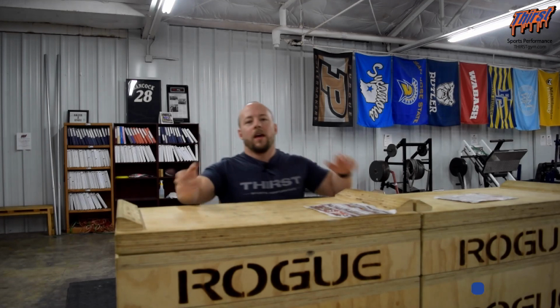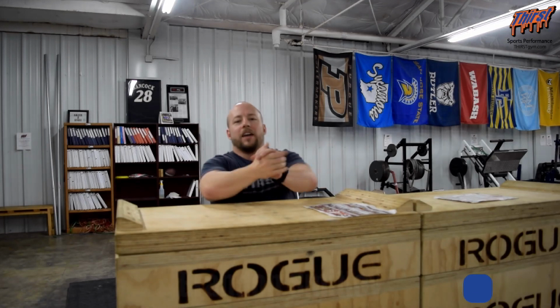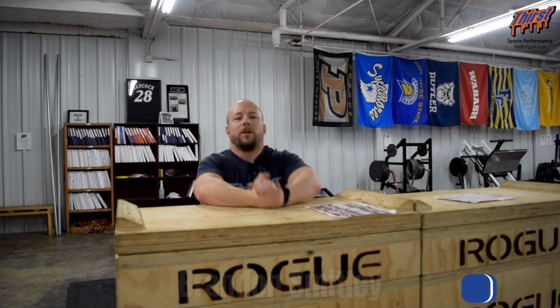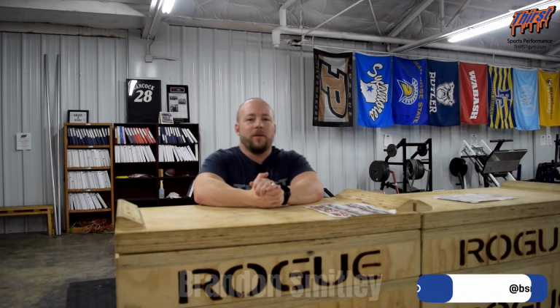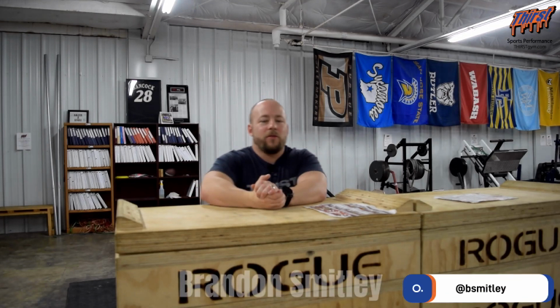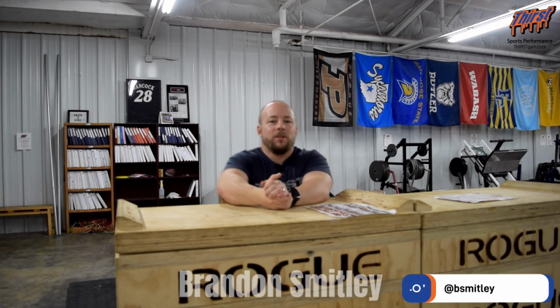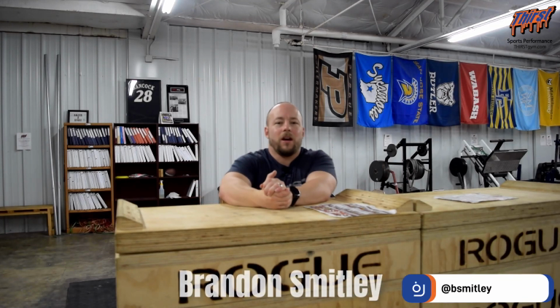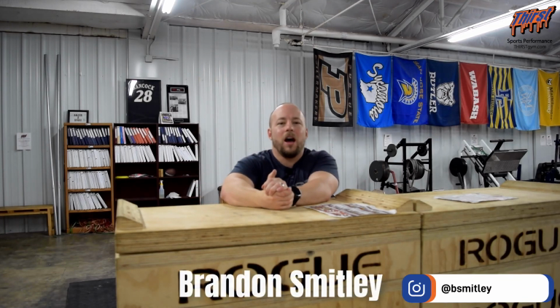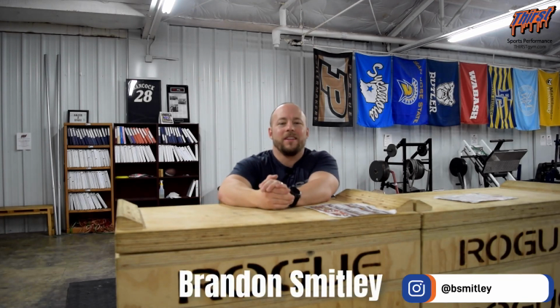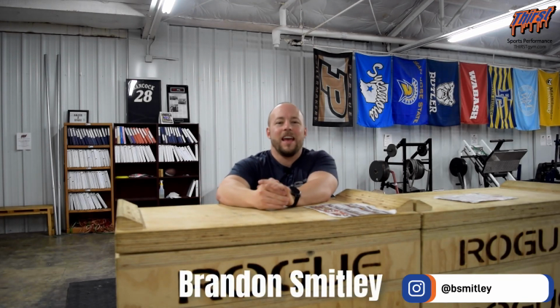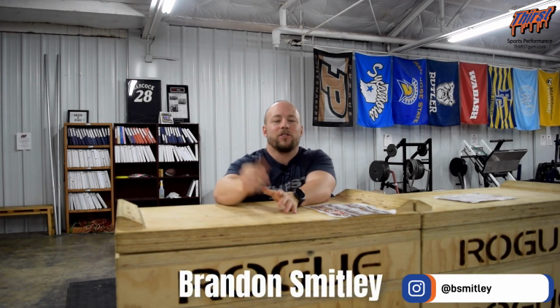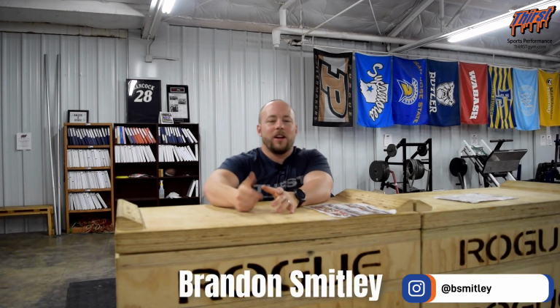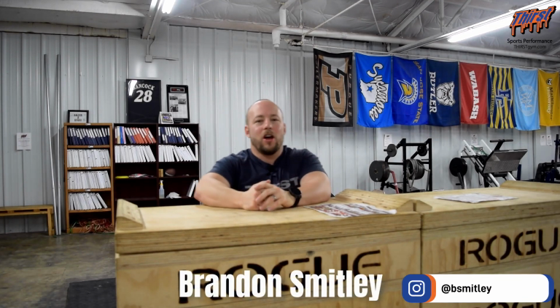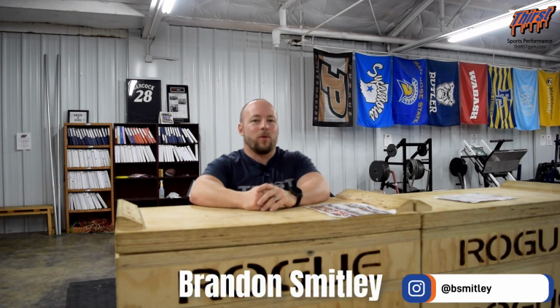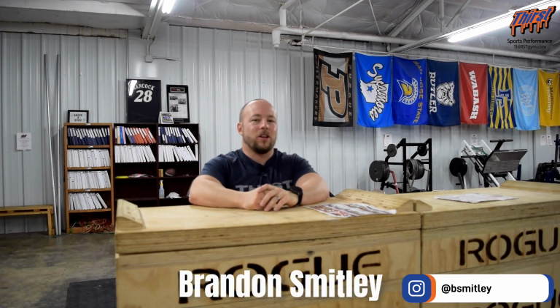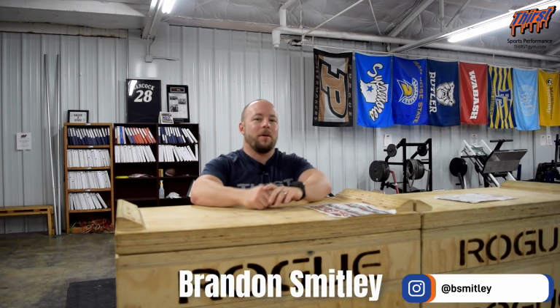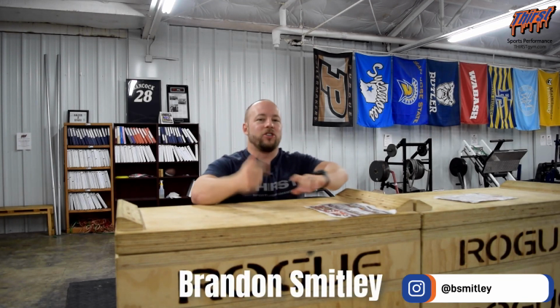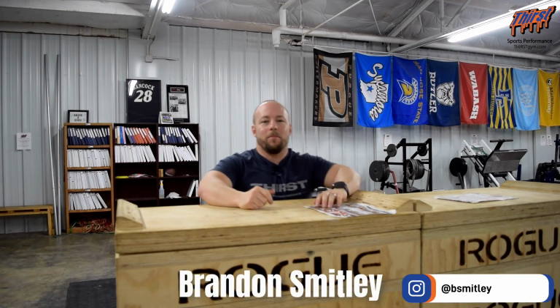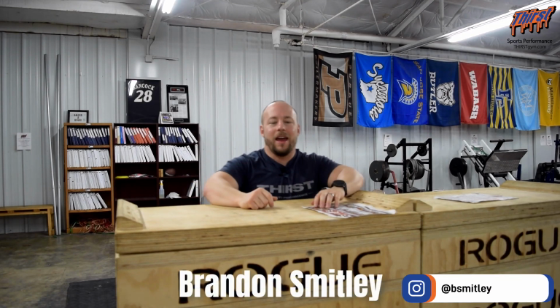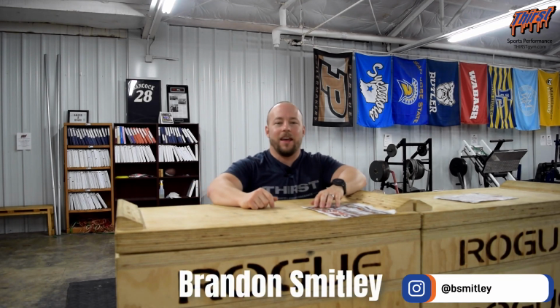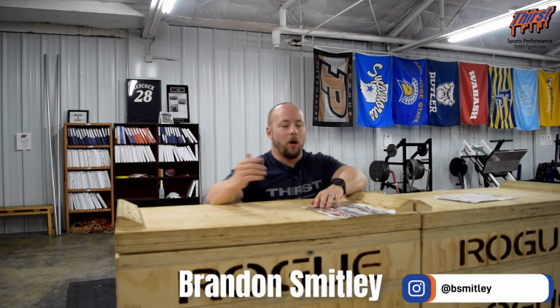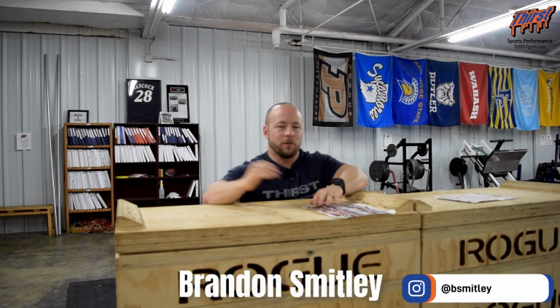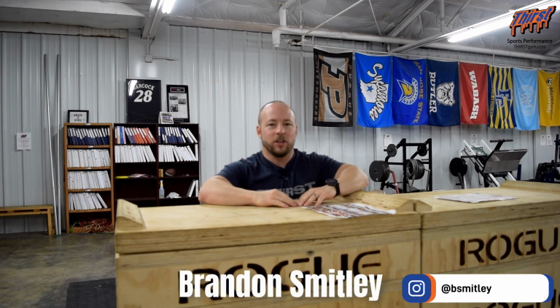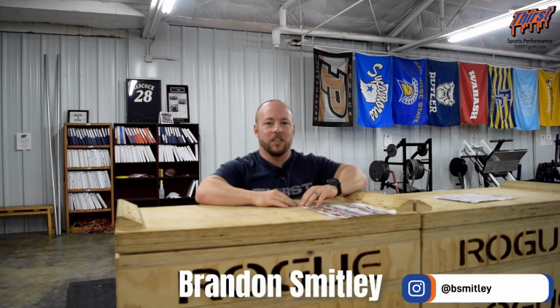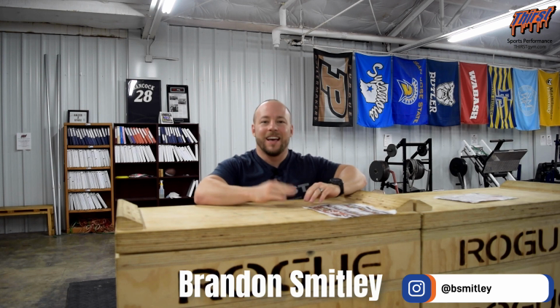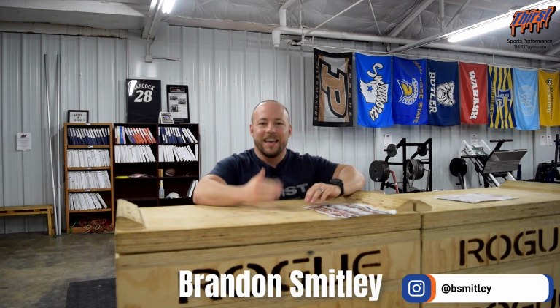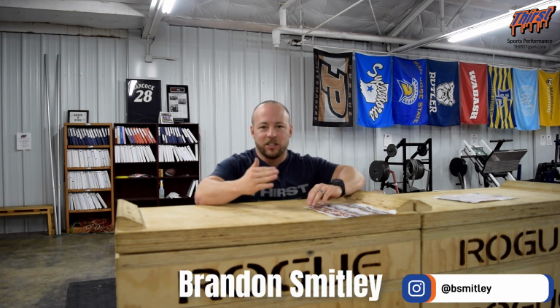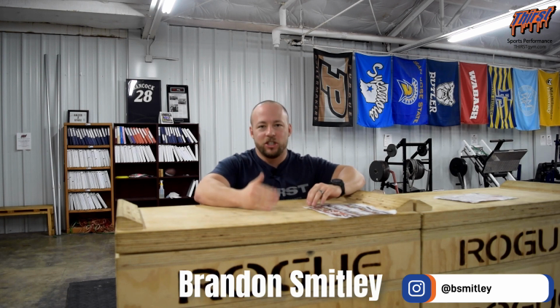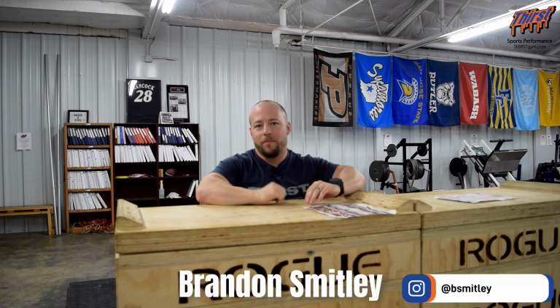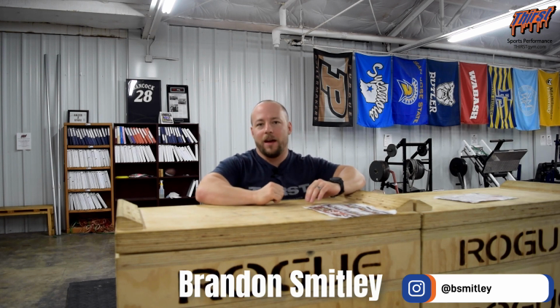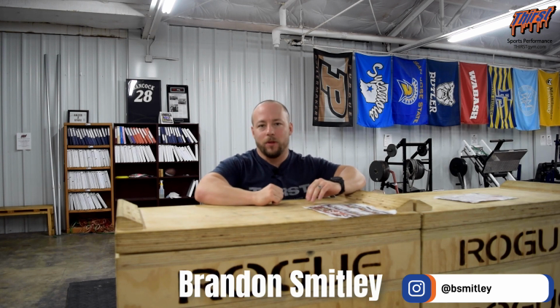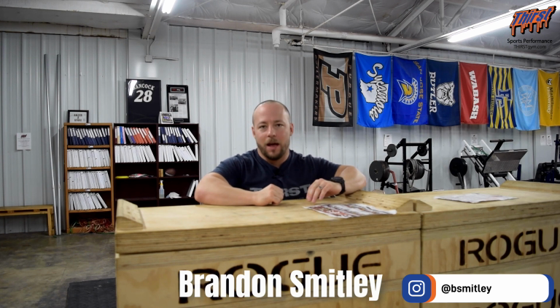Hi, this is Brandon Swilley from thirstshim.com and today for Training Talk we're going to talk about the jump mat. The ultimate question is: is the jump mat reliable?